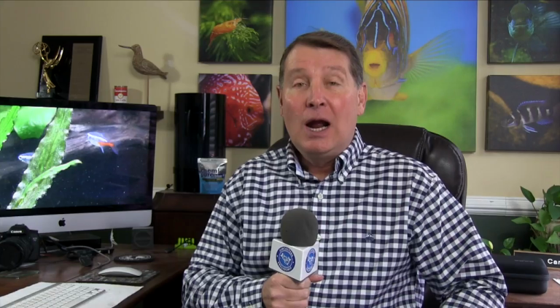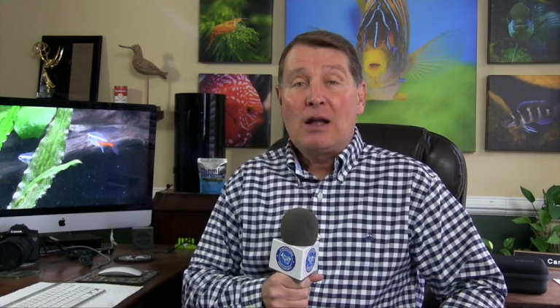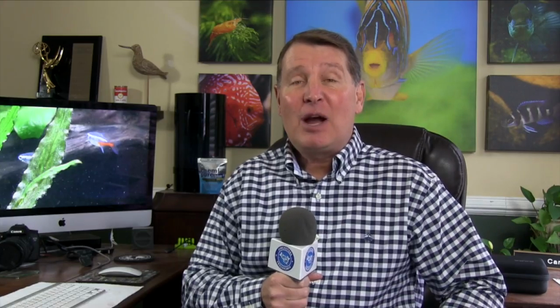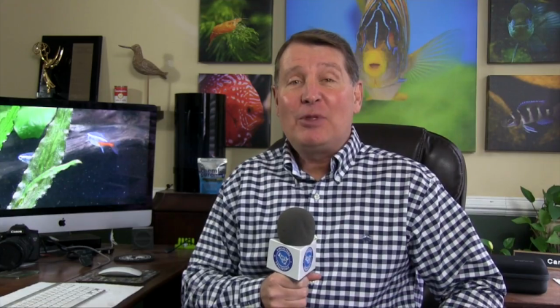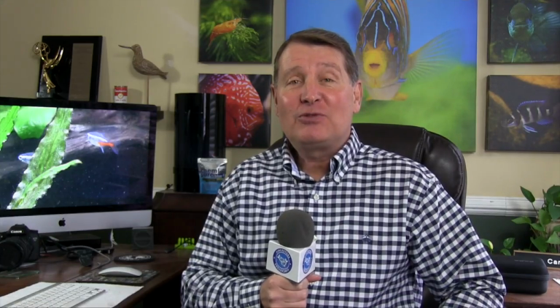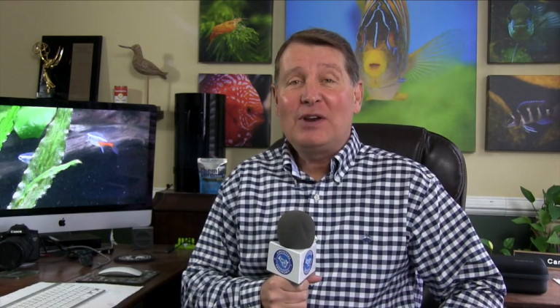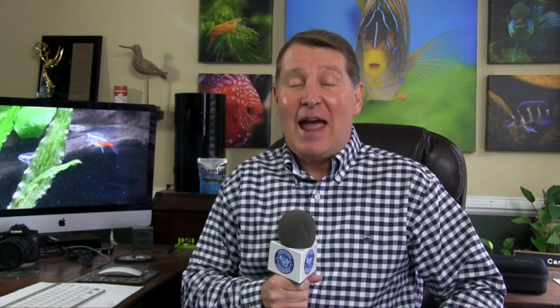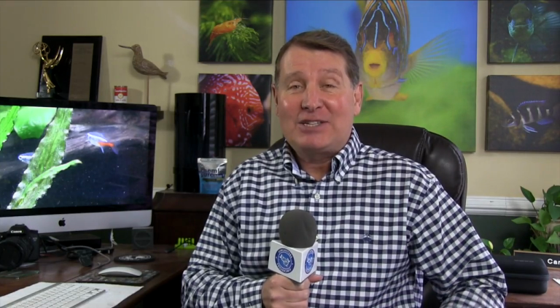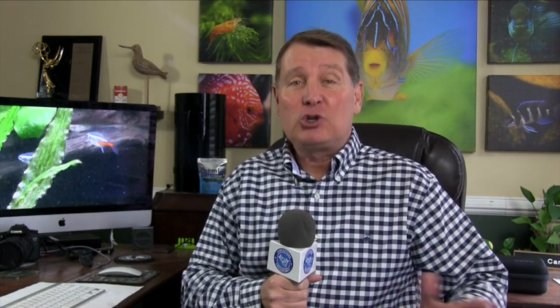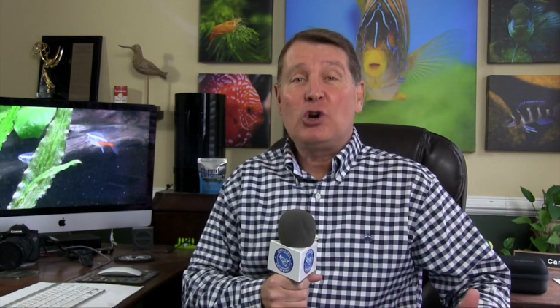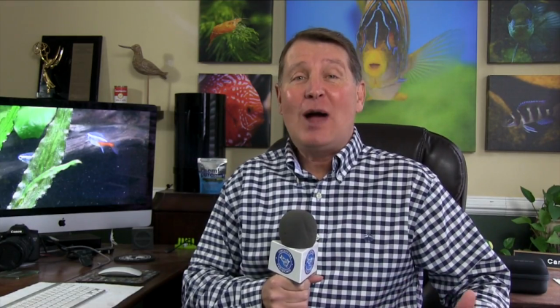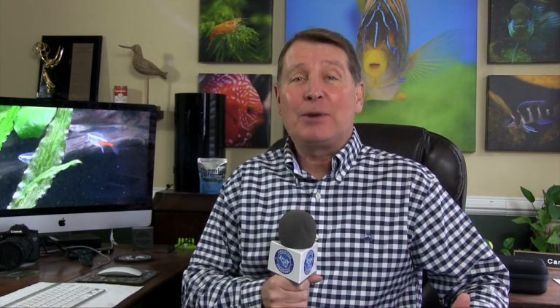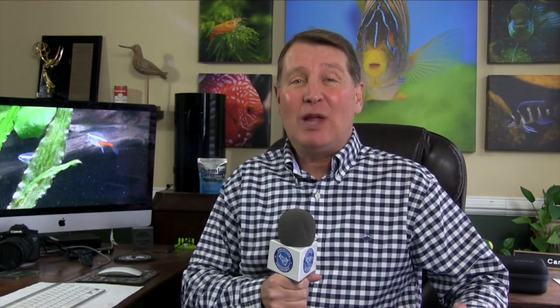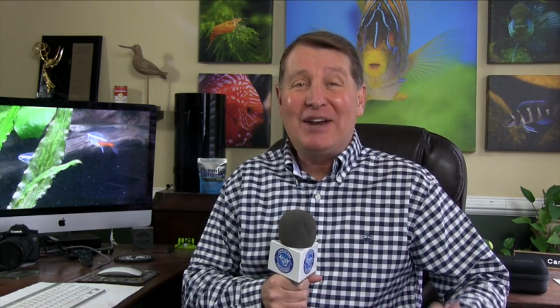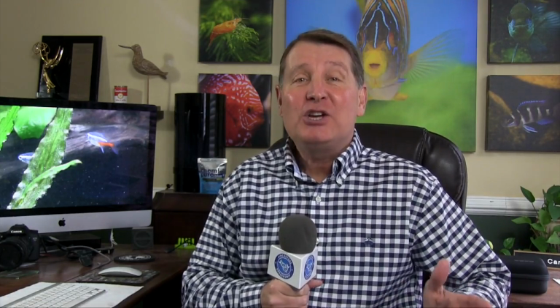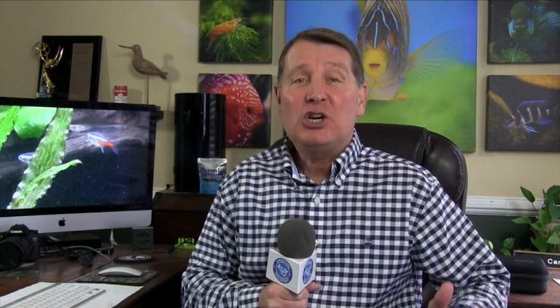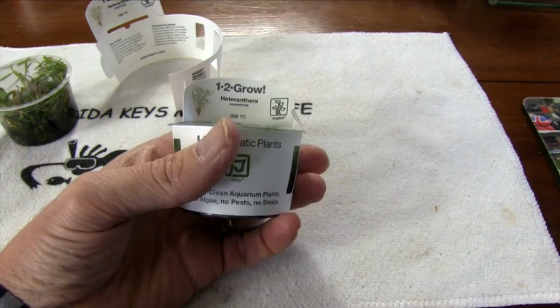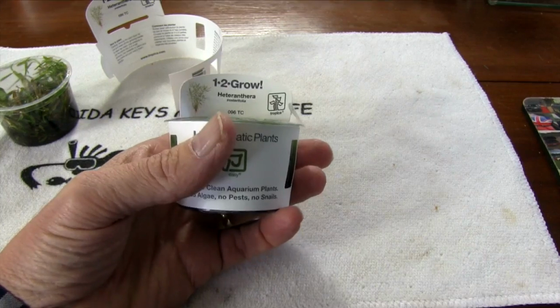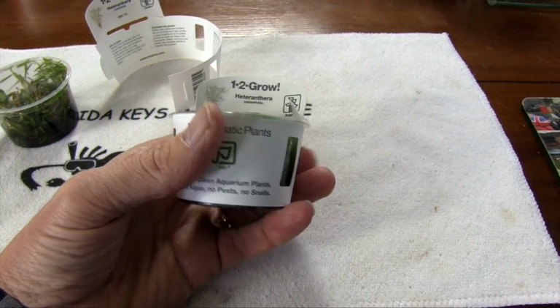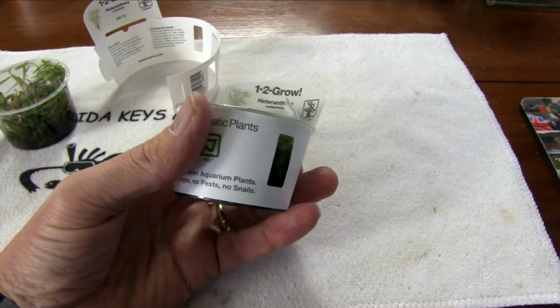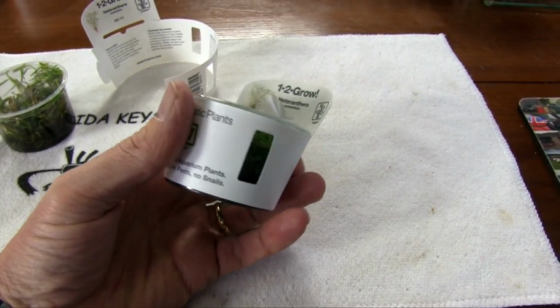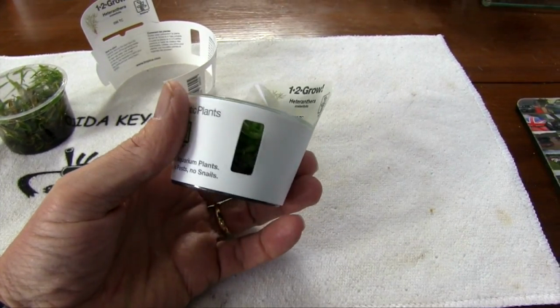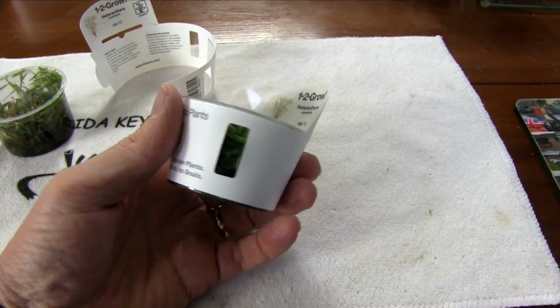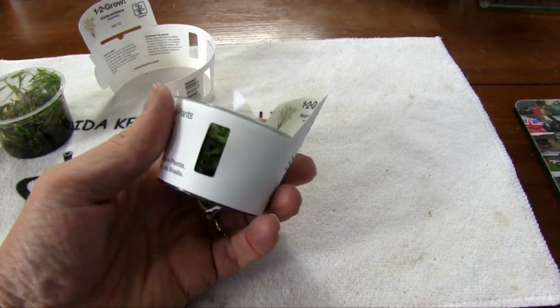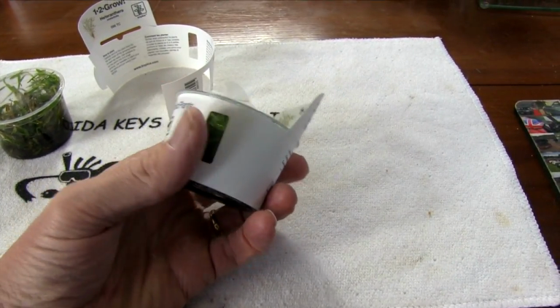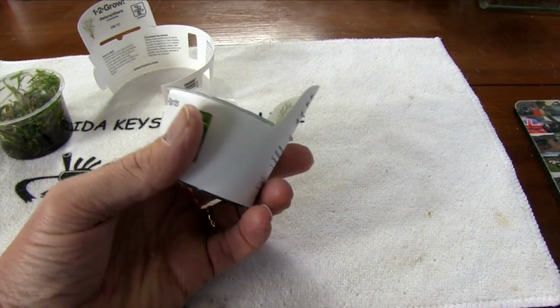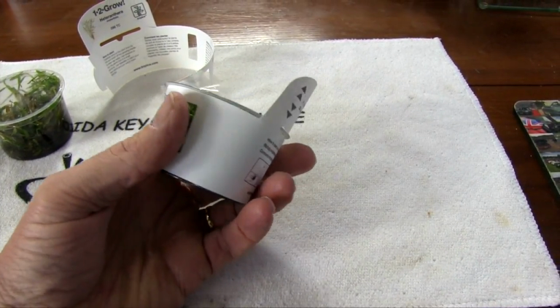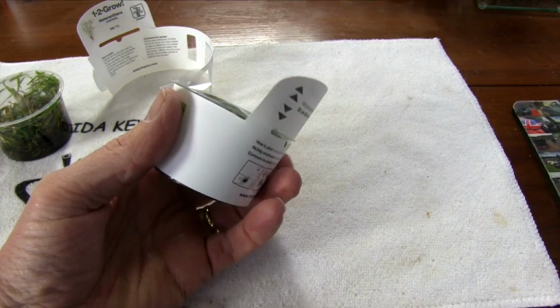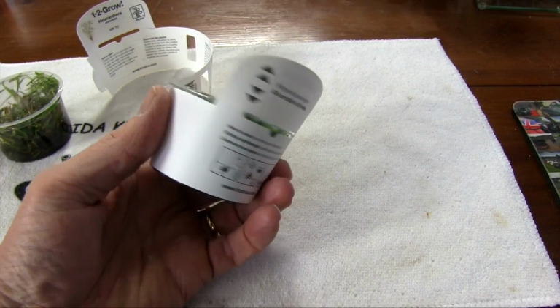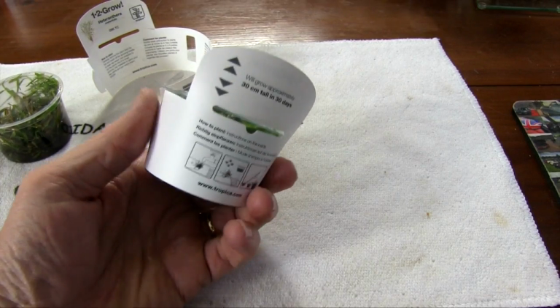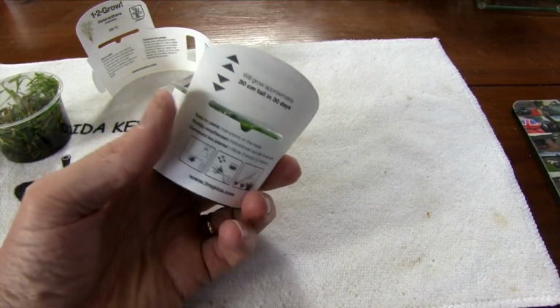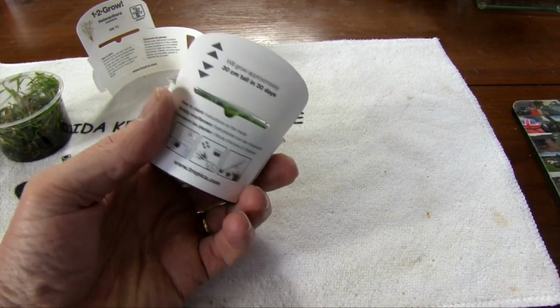Coming up in this FinCast, I'll show you how to plant tissue culture plants that come in little plastic cups.